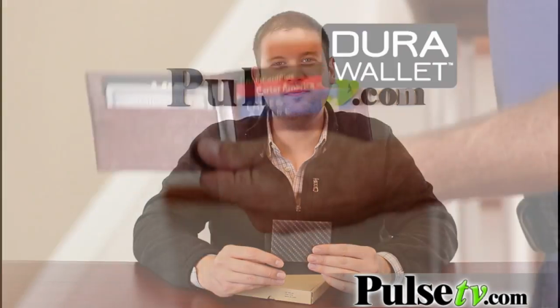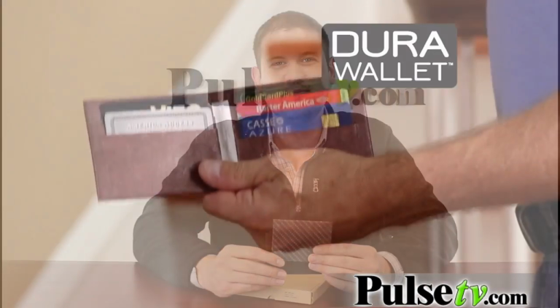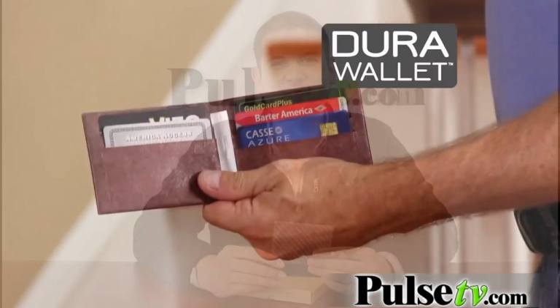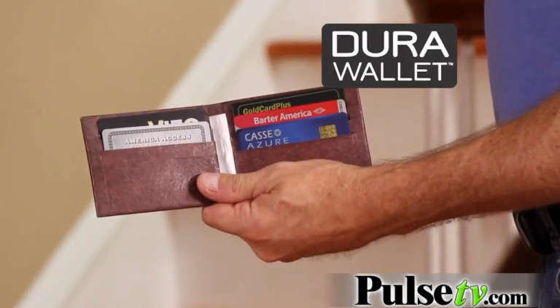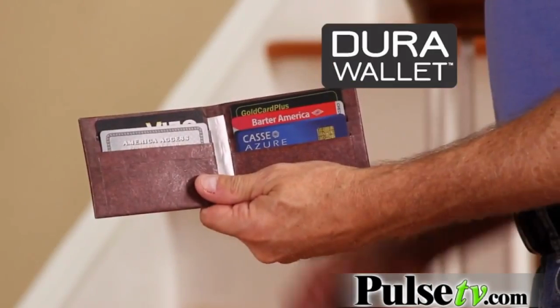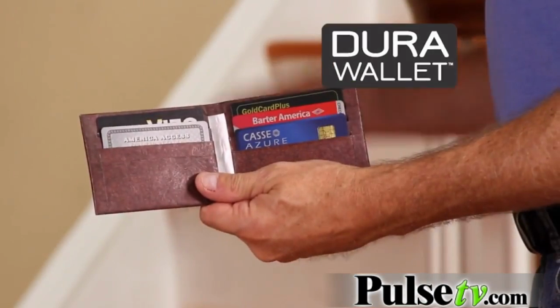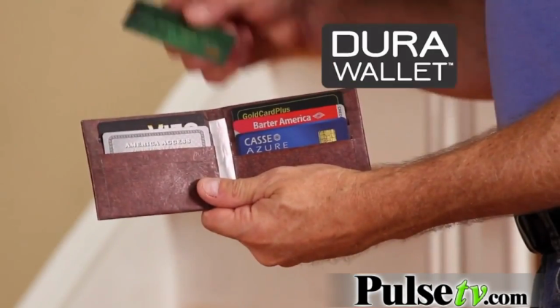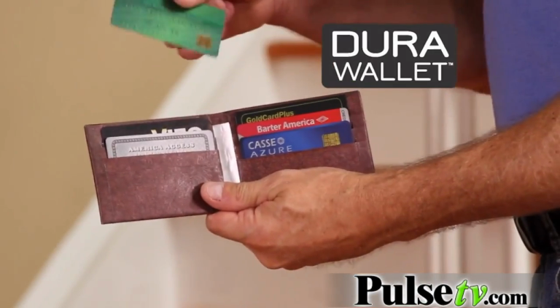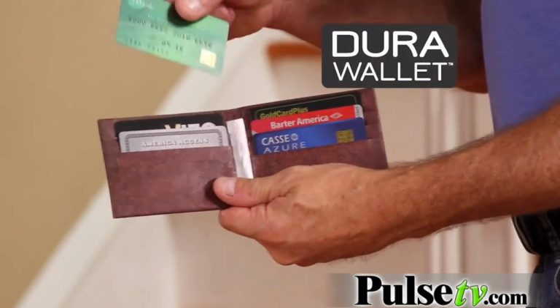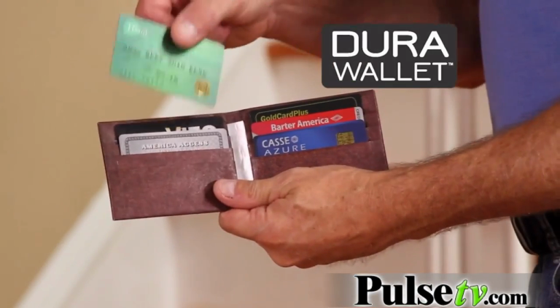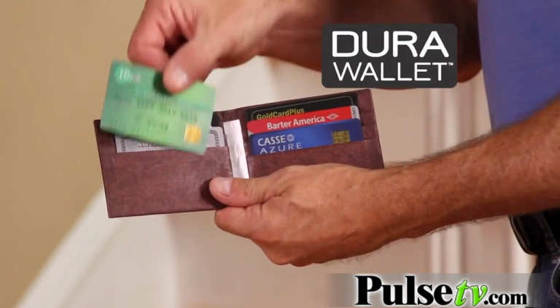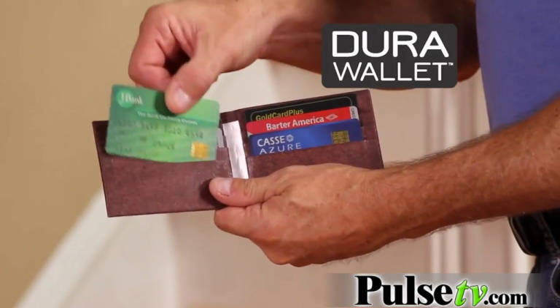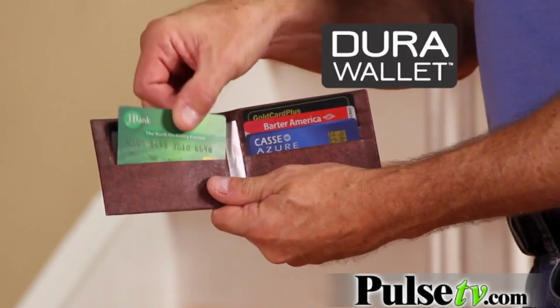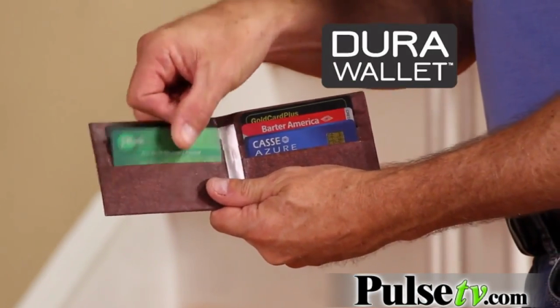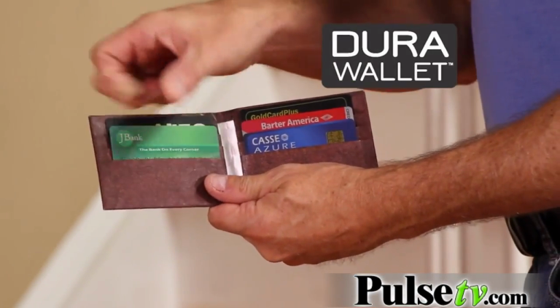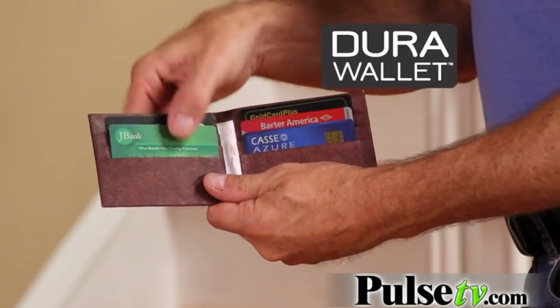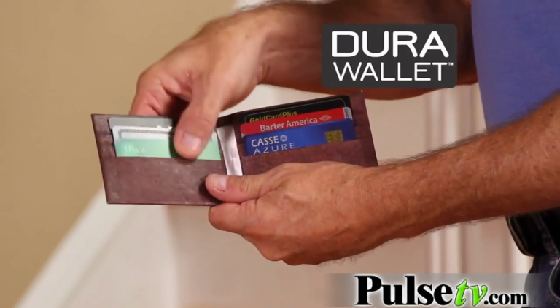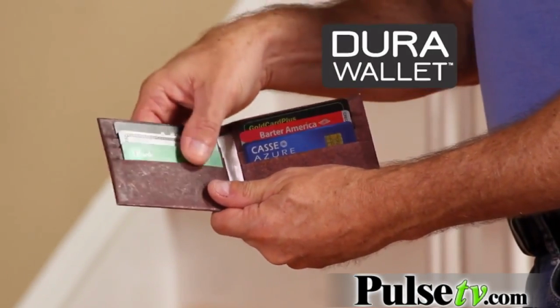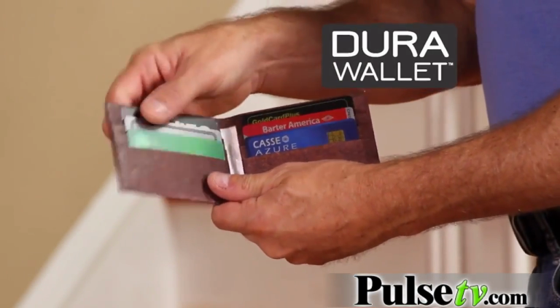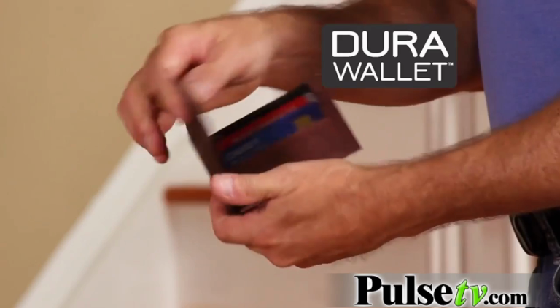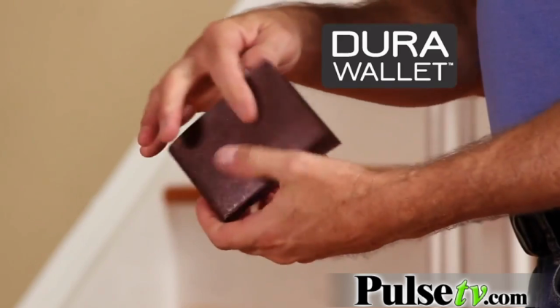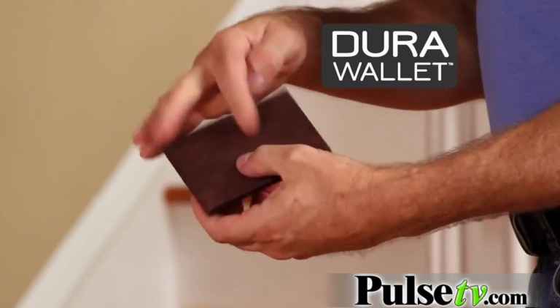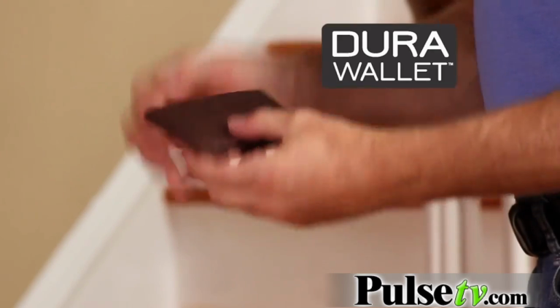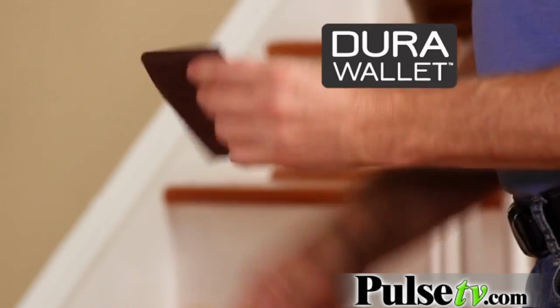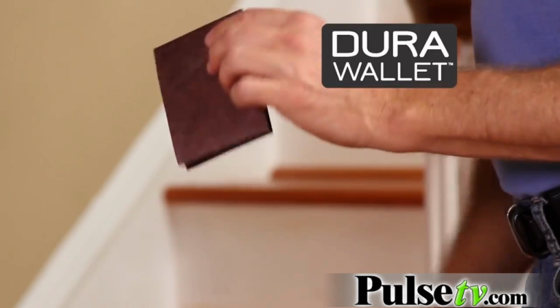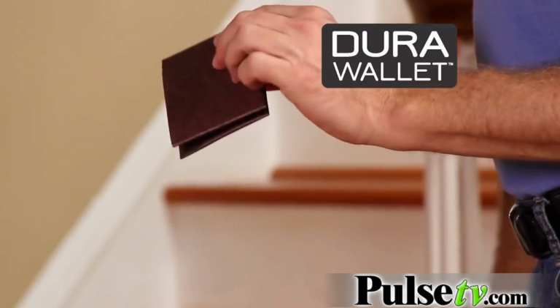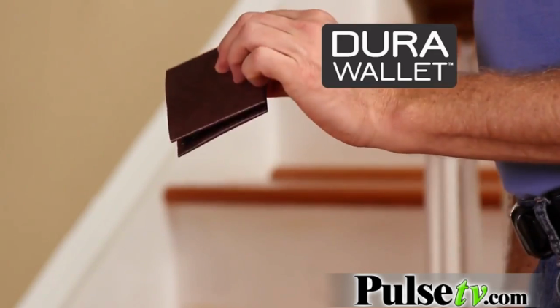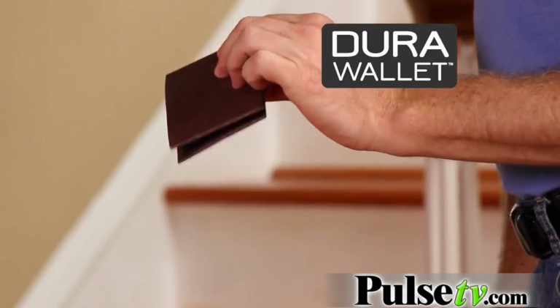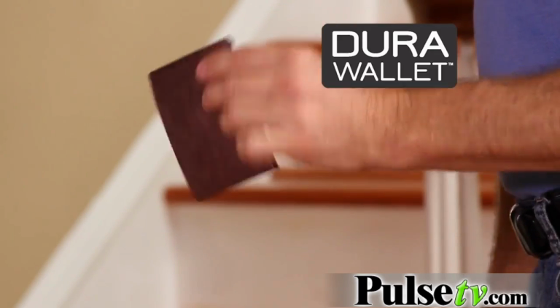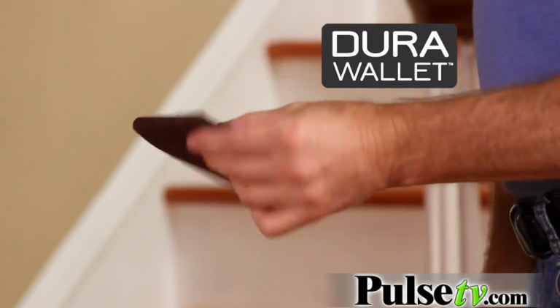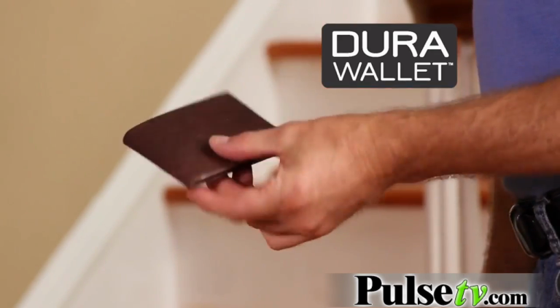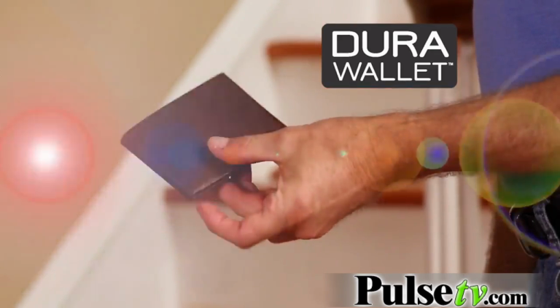Introducing the DuraWallet — the world's thinnest, strongest, most durable and low profile wallet ever created.